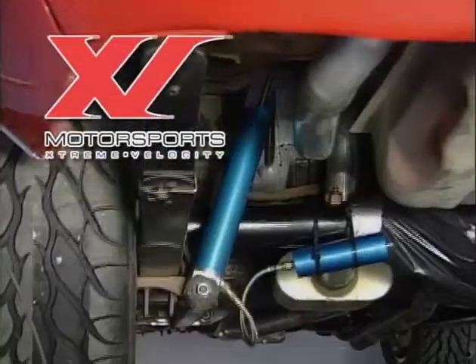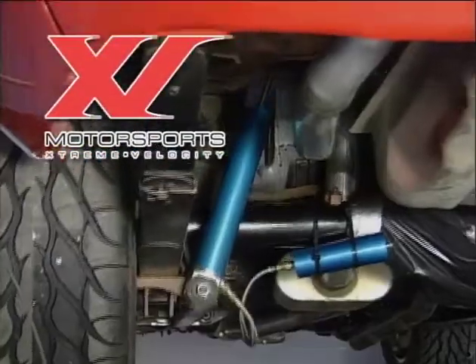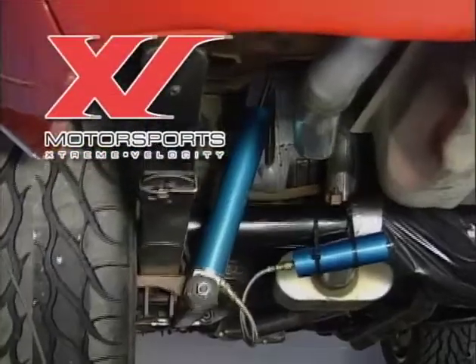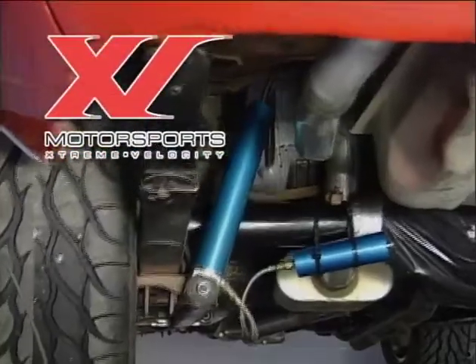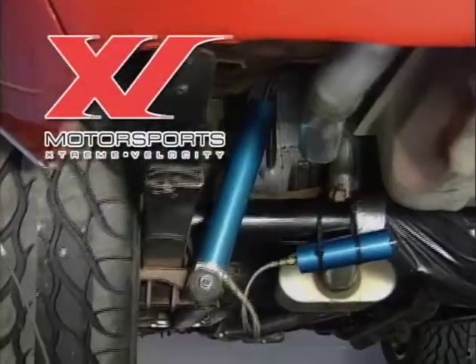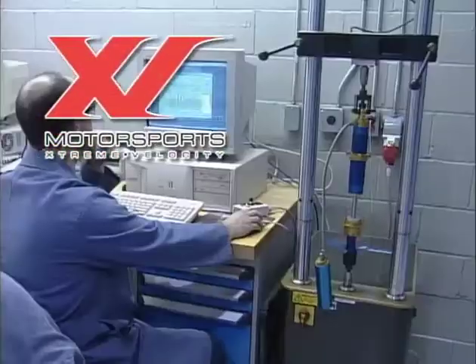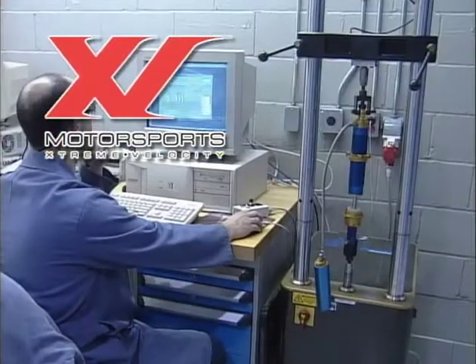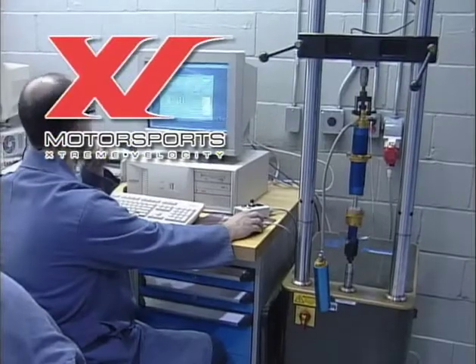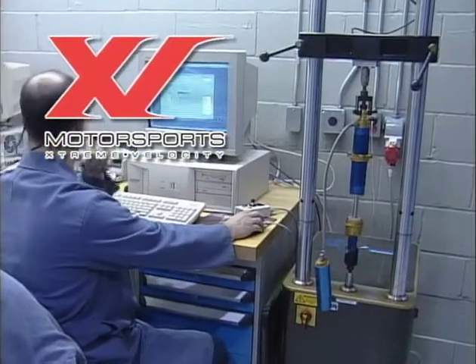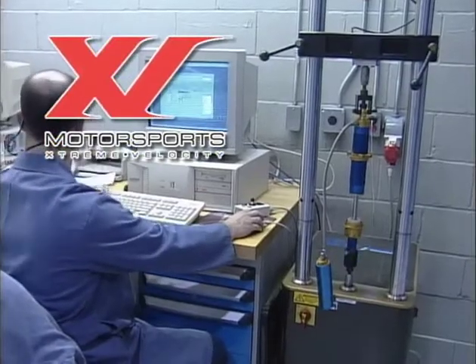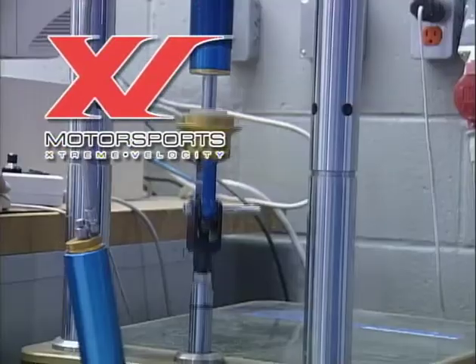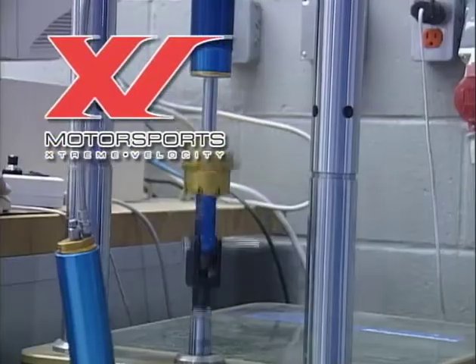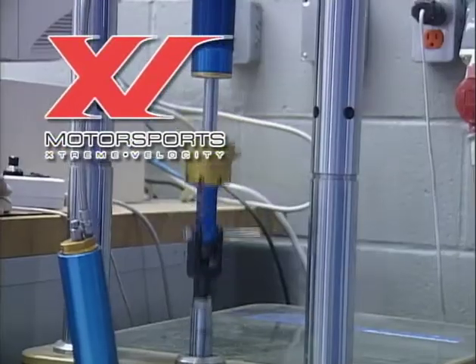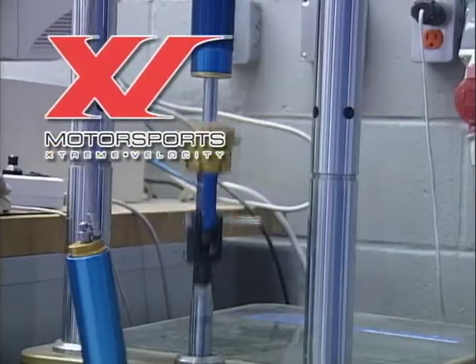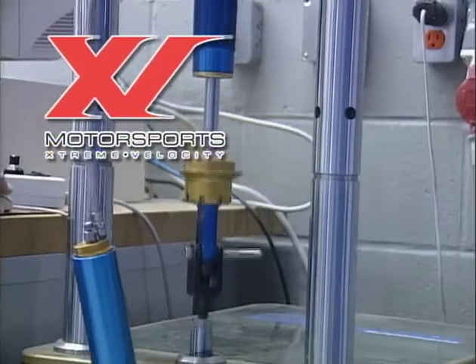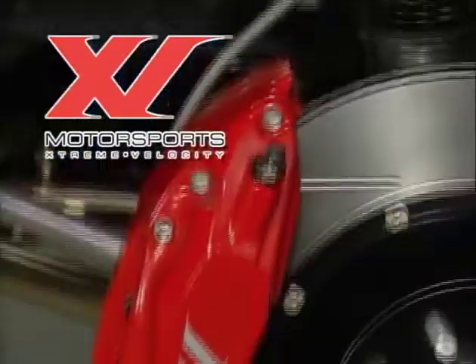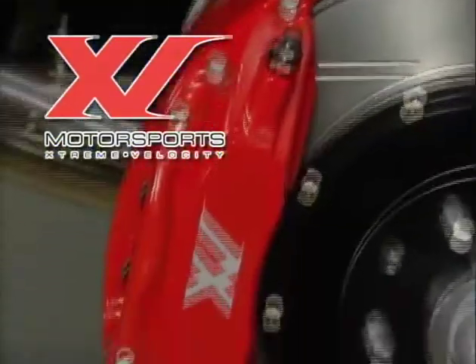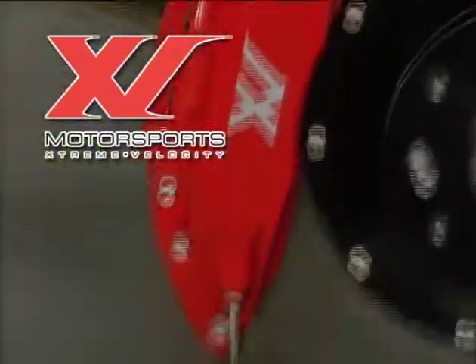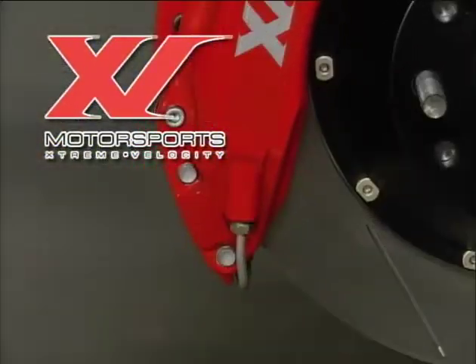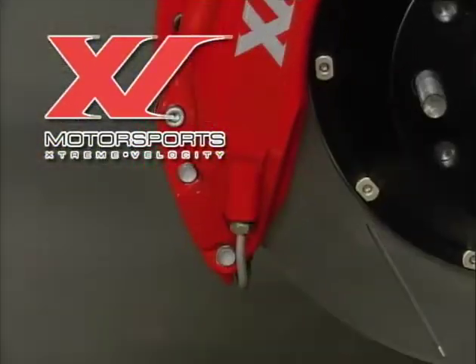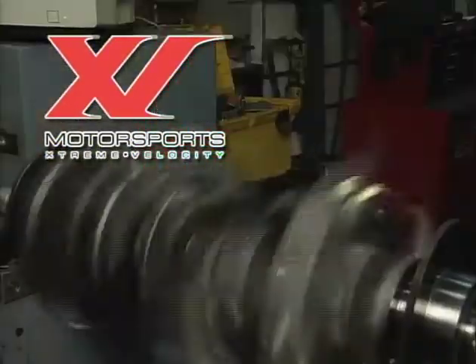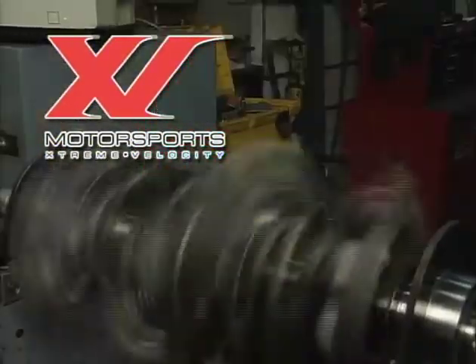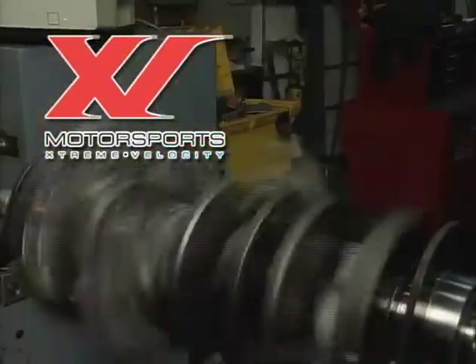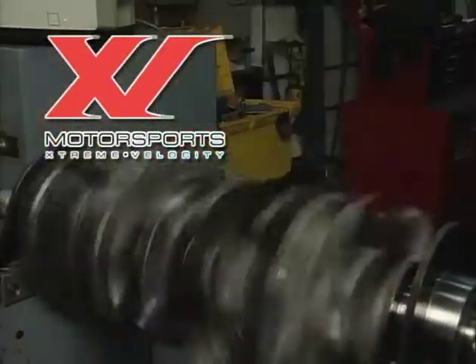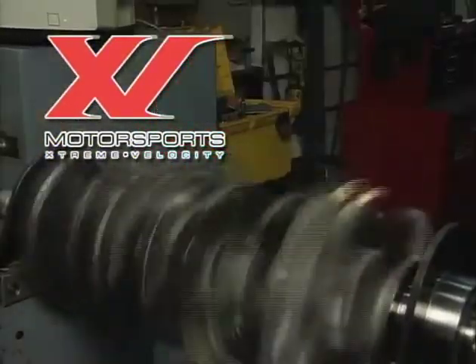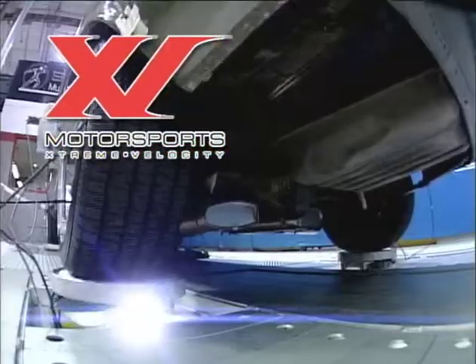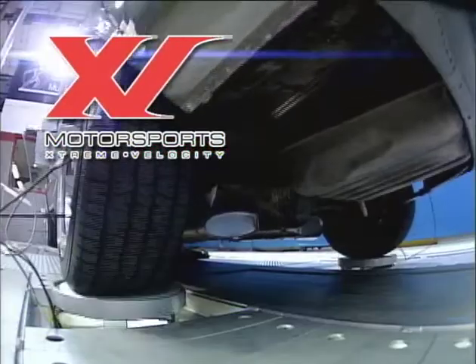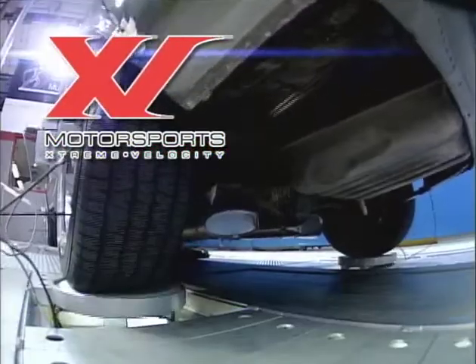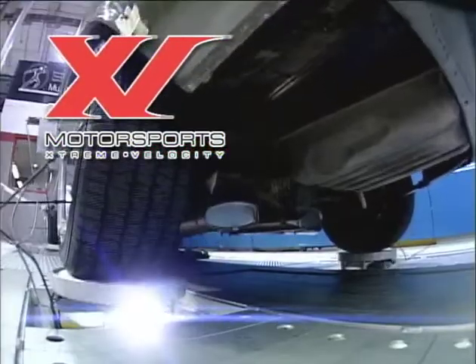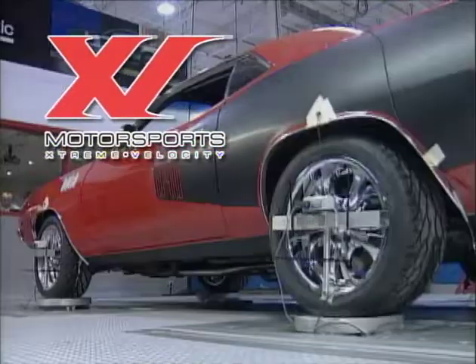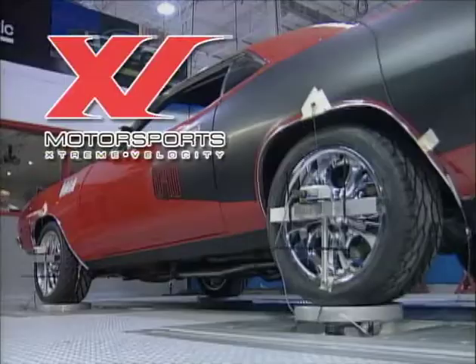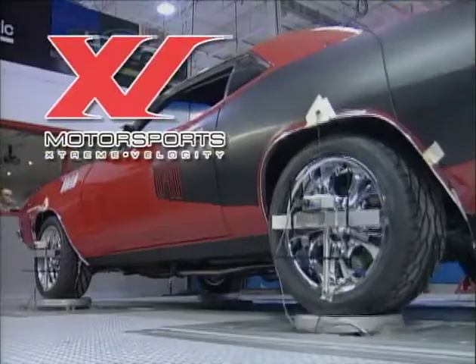This portion of Dream Car Garage is brought to you by XV Motorsports, engineering modern supercars from classic muscle cars.